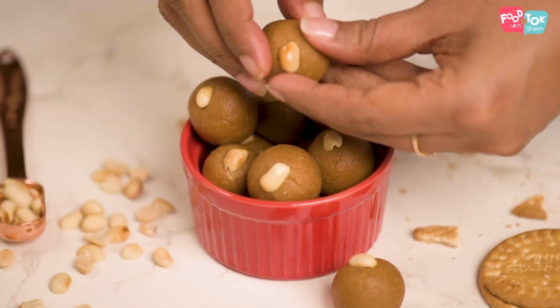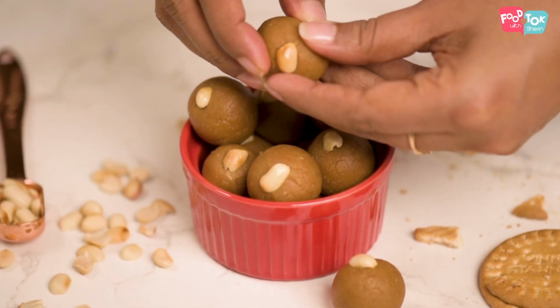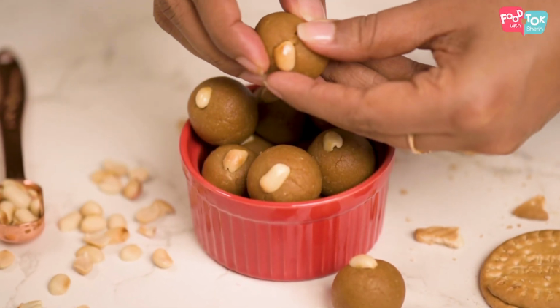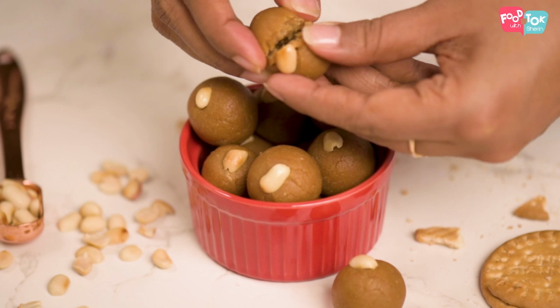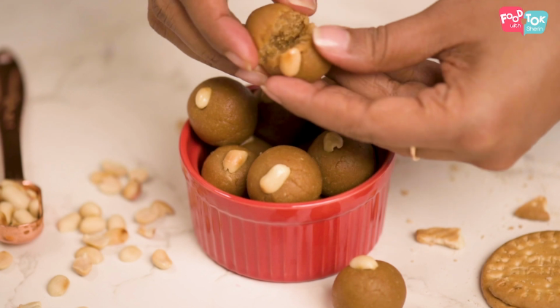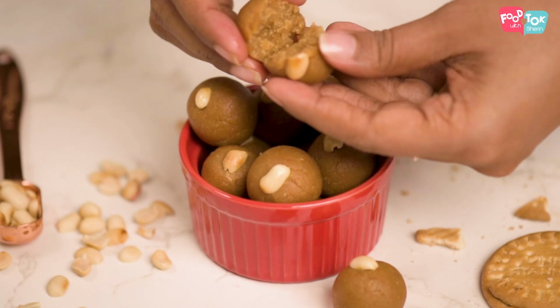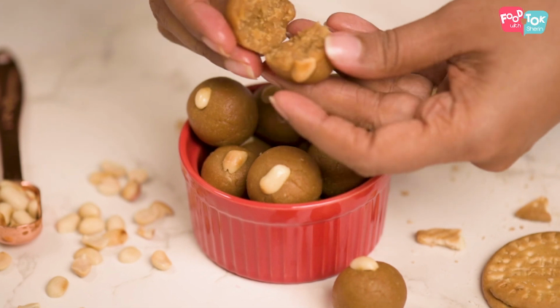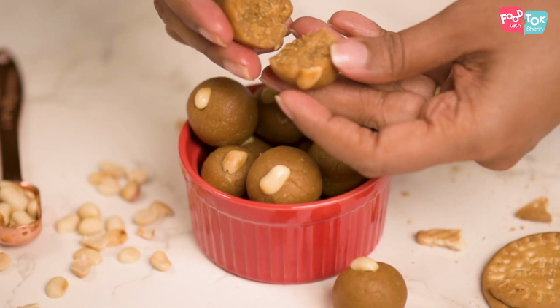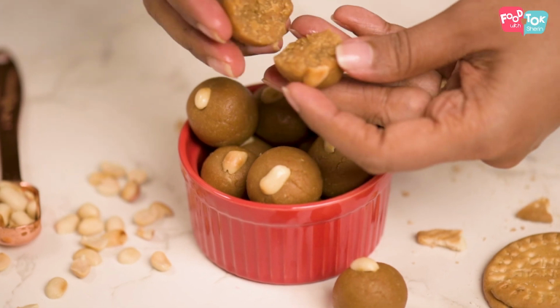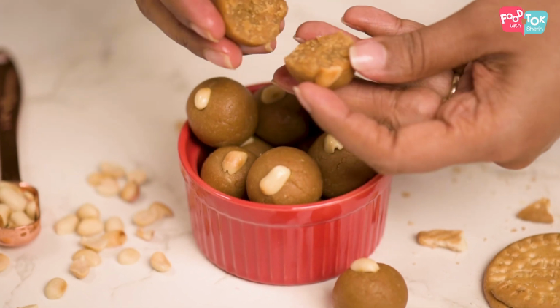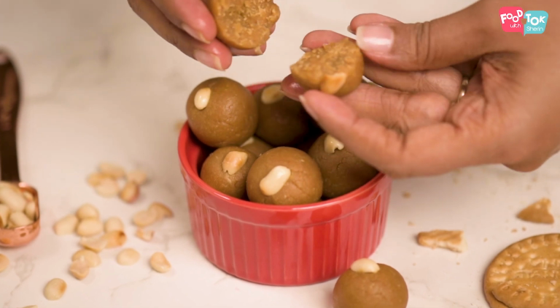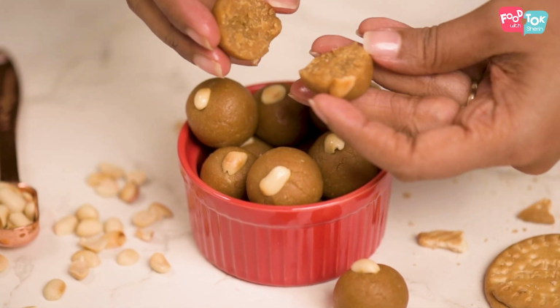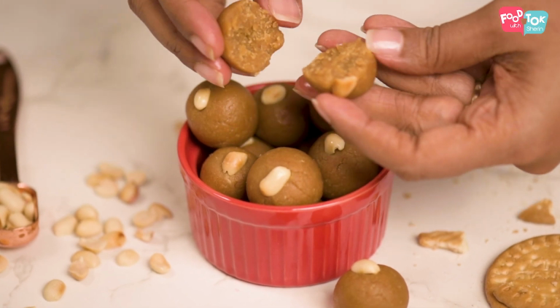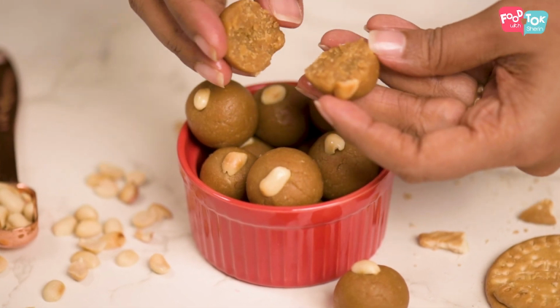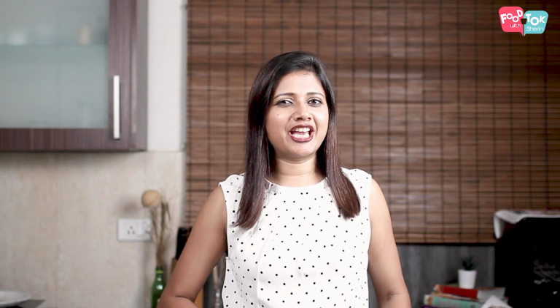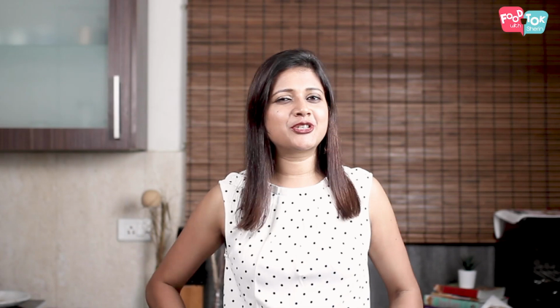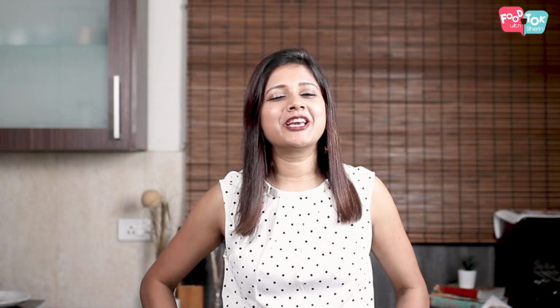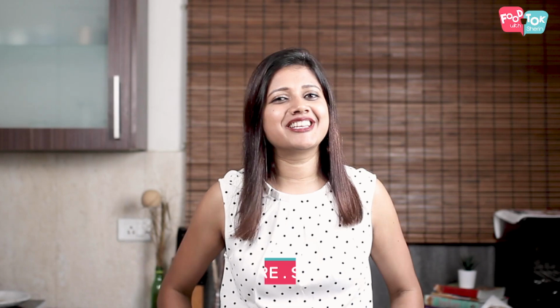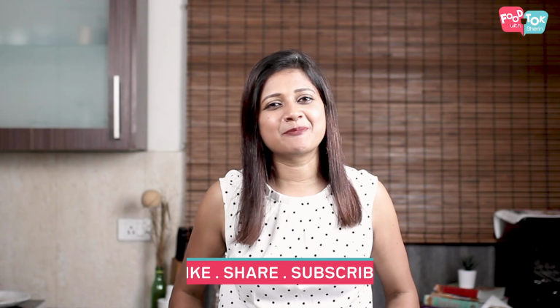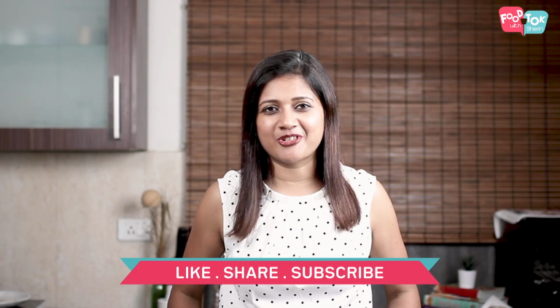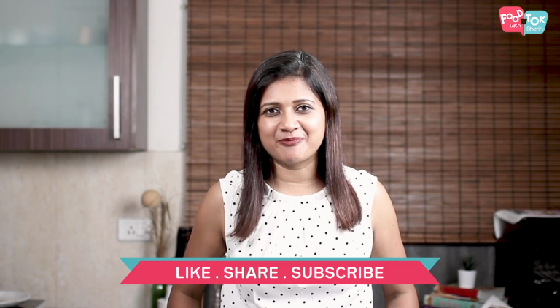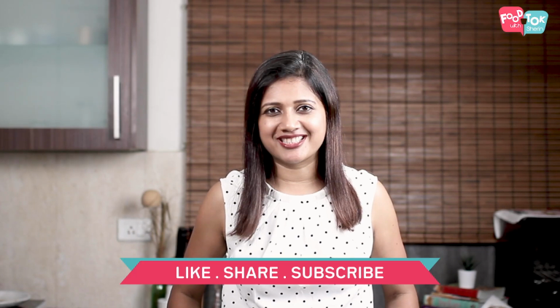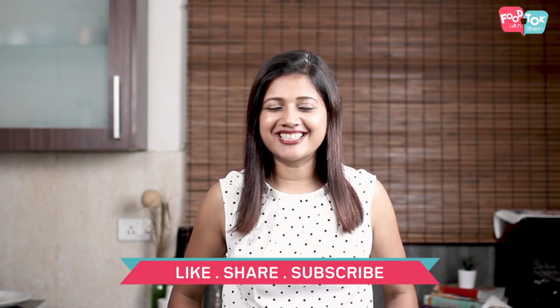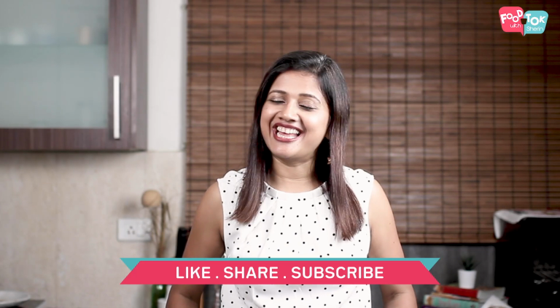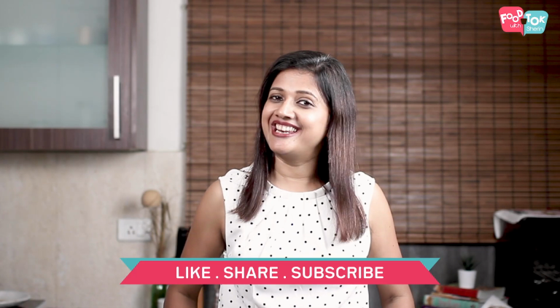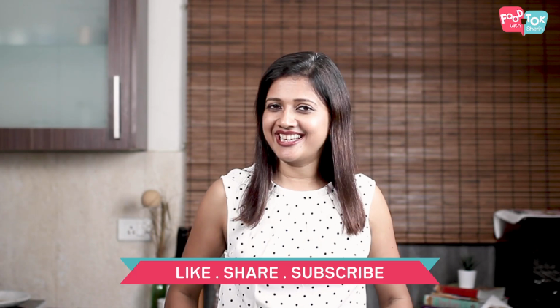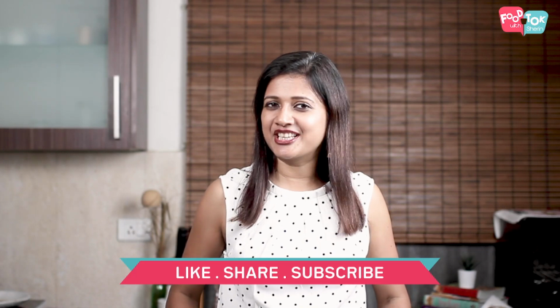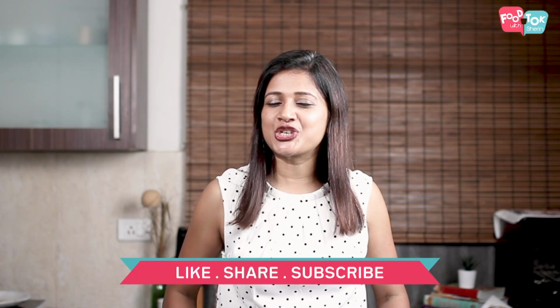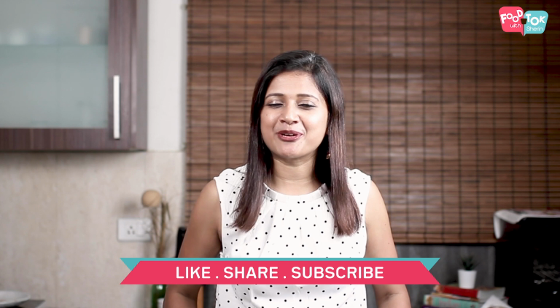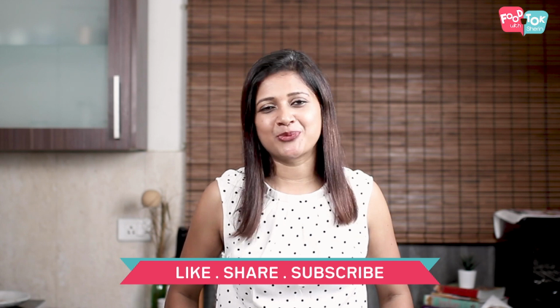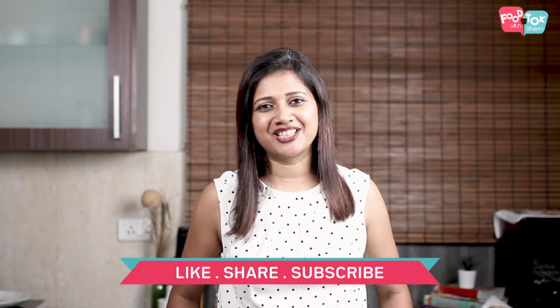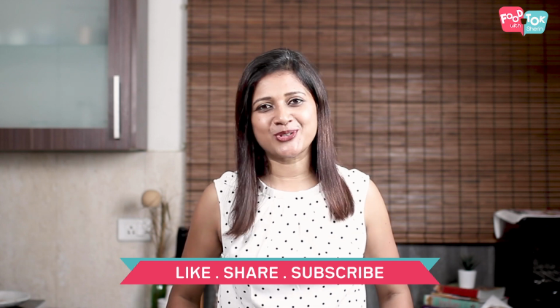So before we check out the recipe, don't forget to hit that subscribe button and like and share my videos.